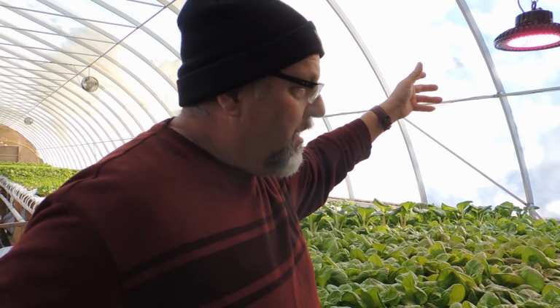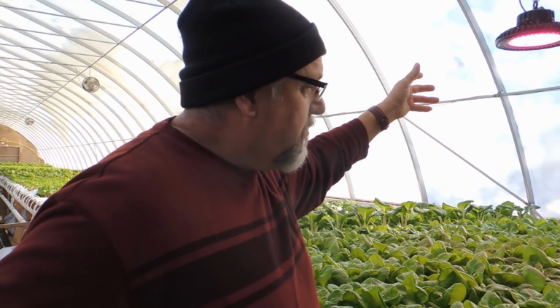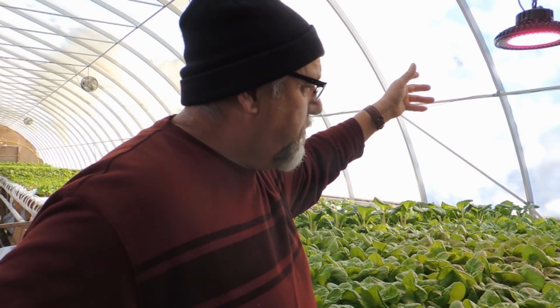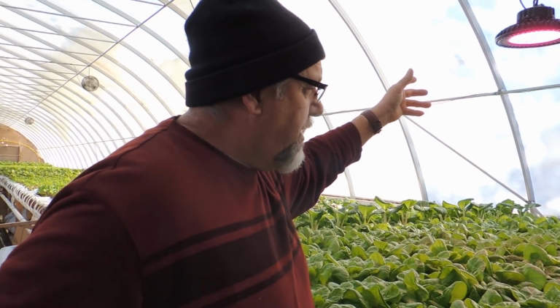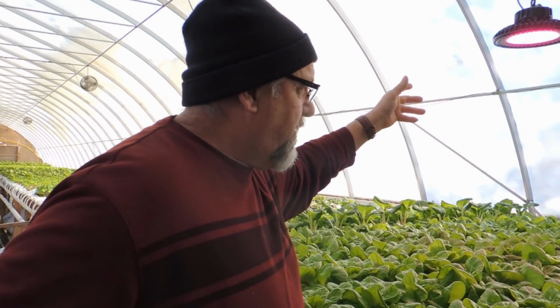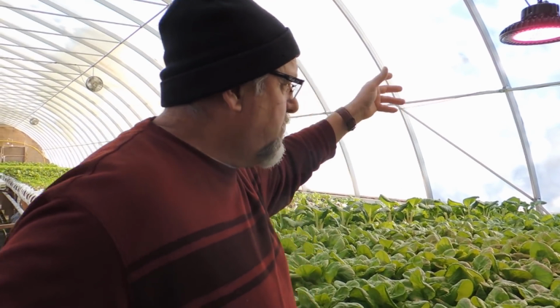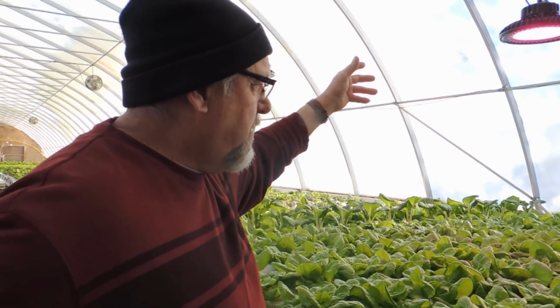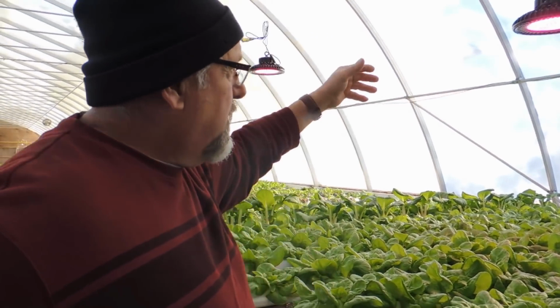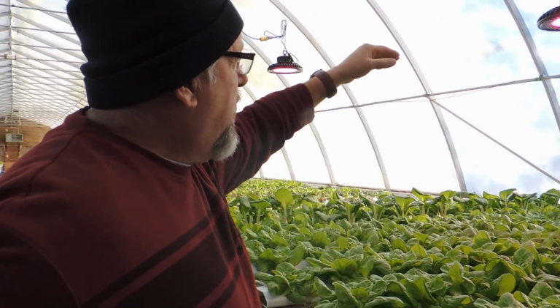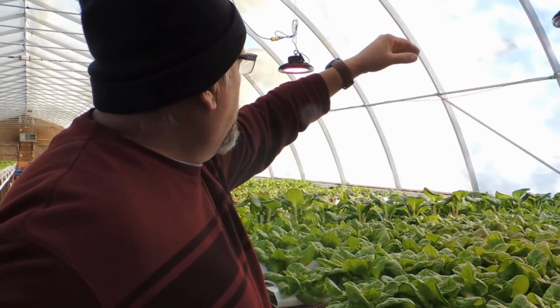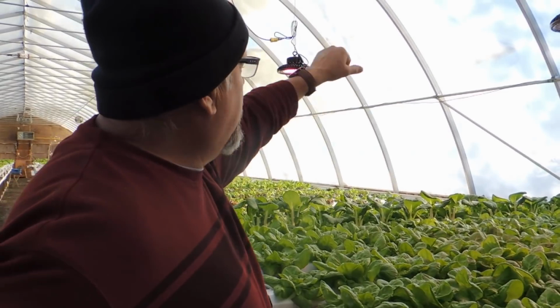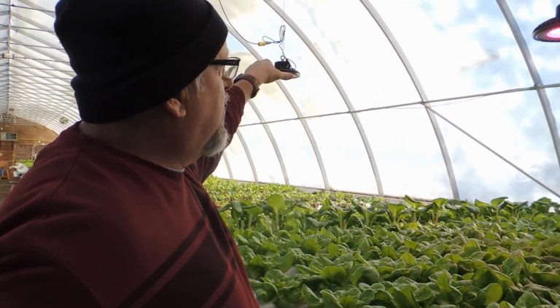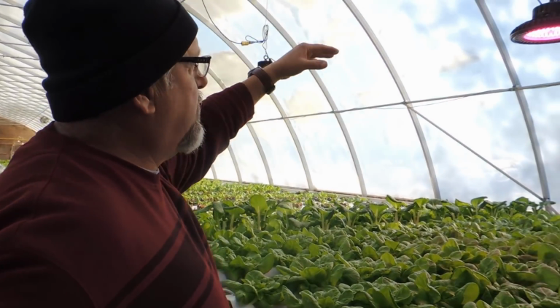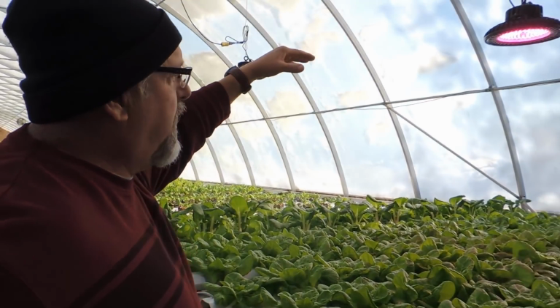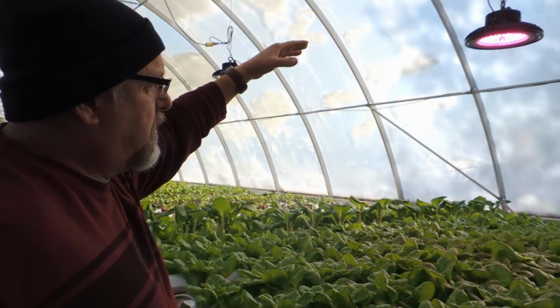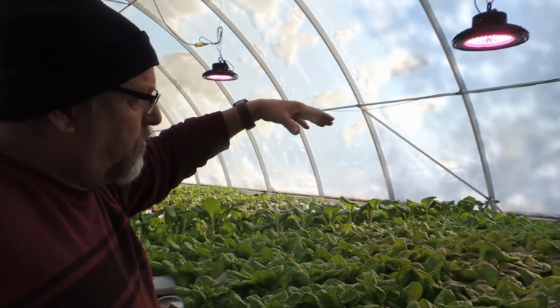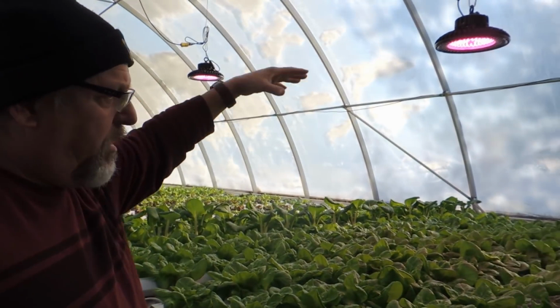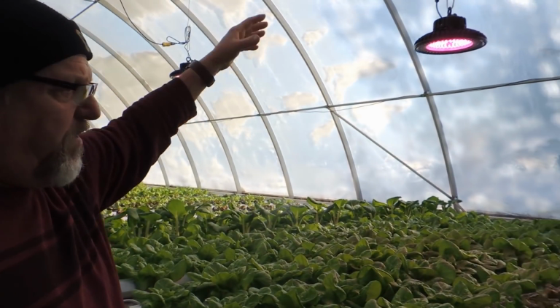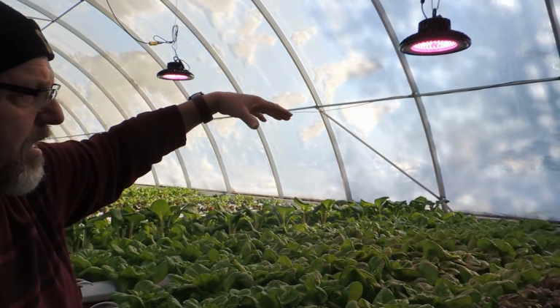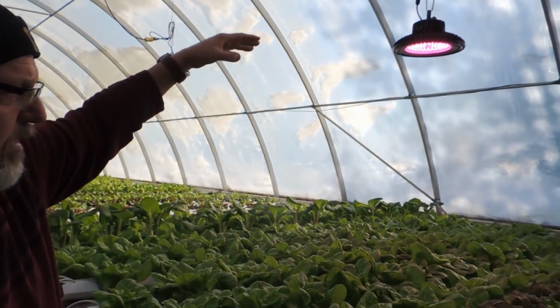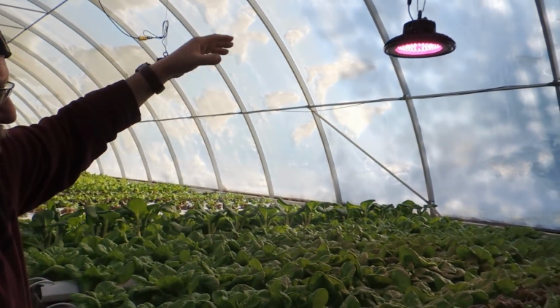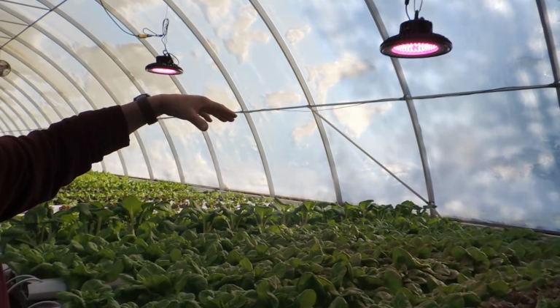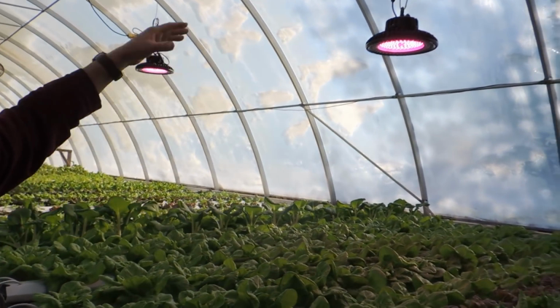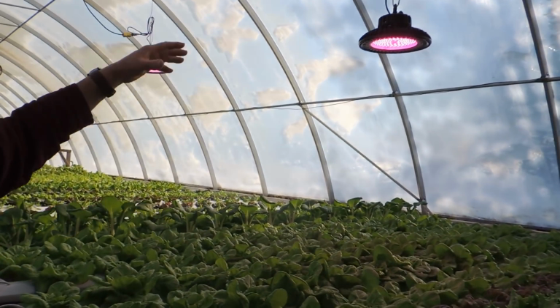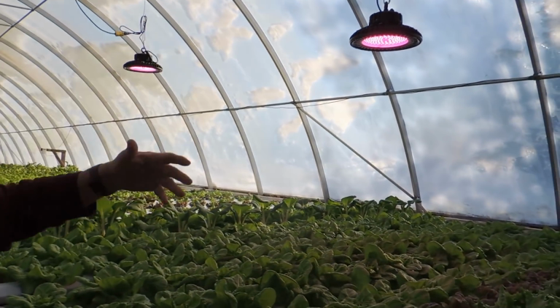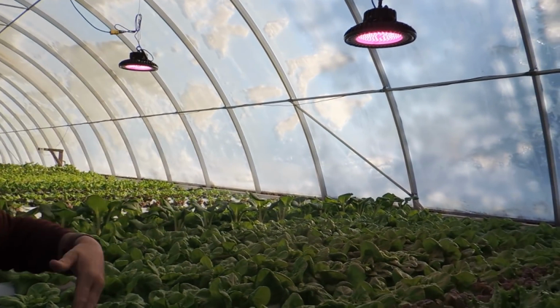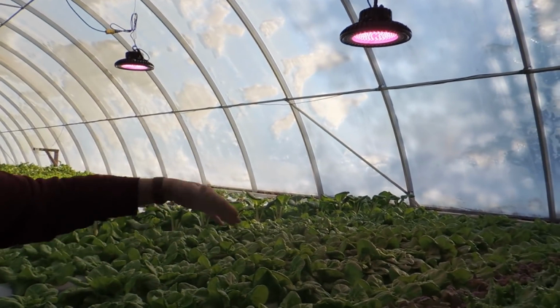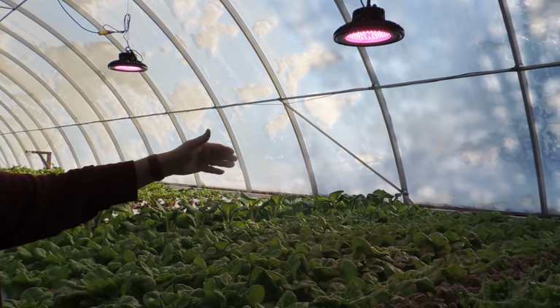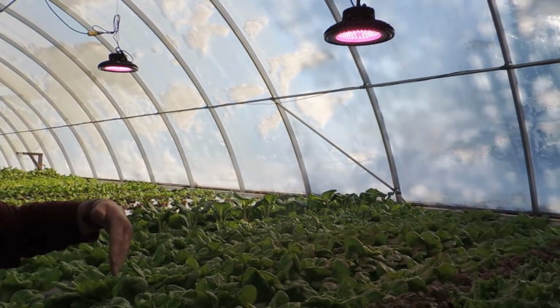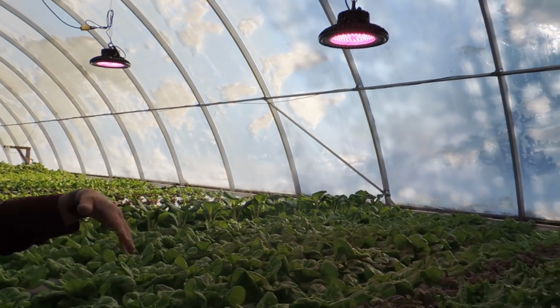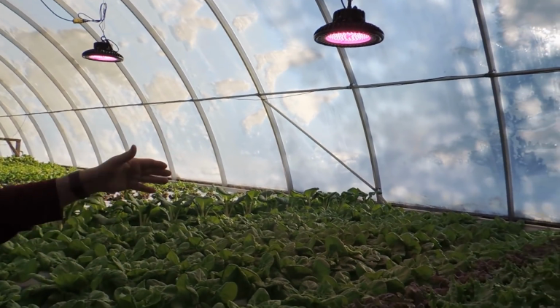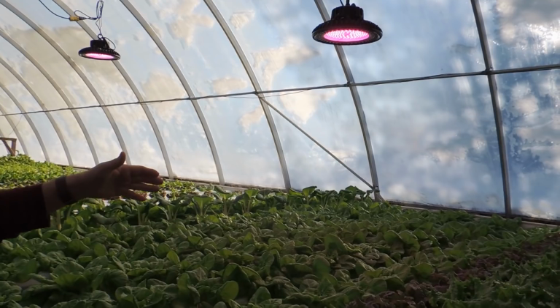We have them set at different heights because we're trying to find that right spot to cover the full length of the trough.